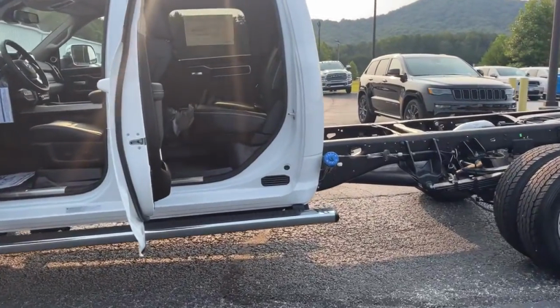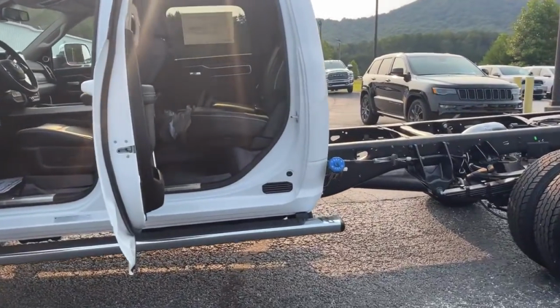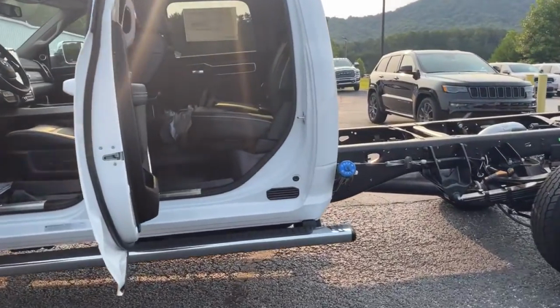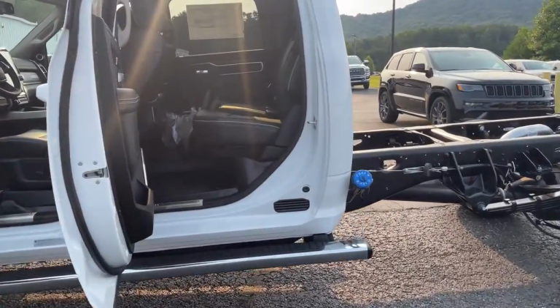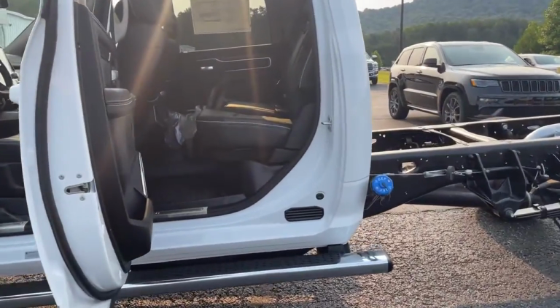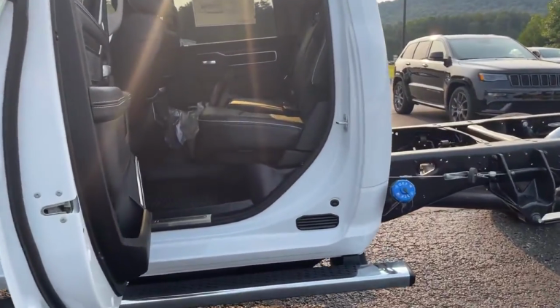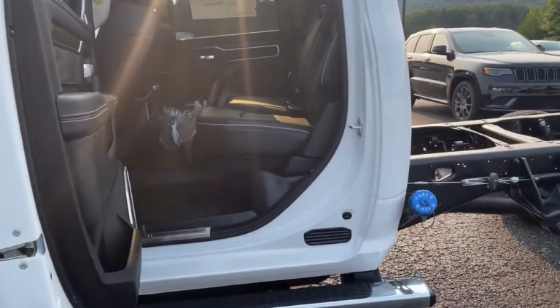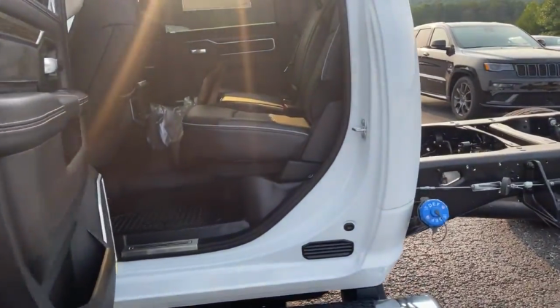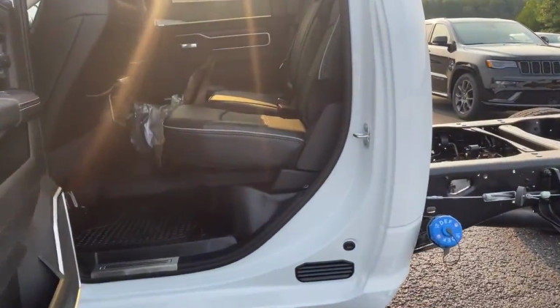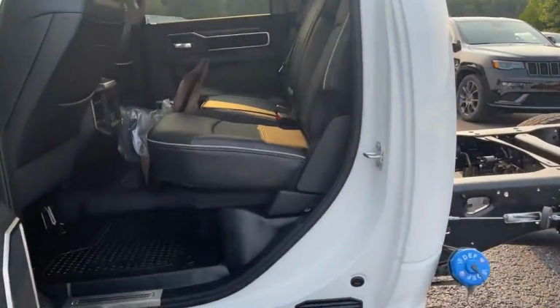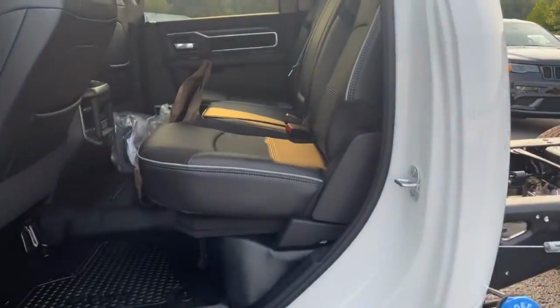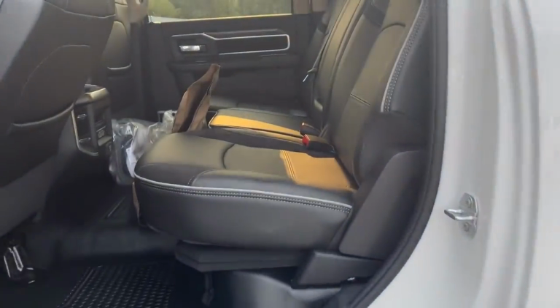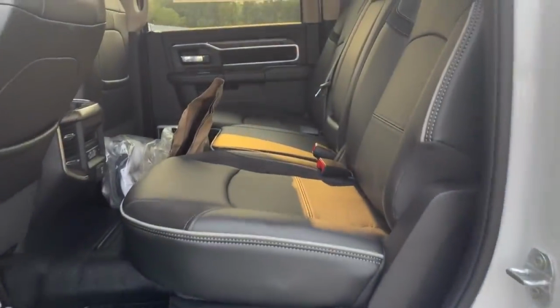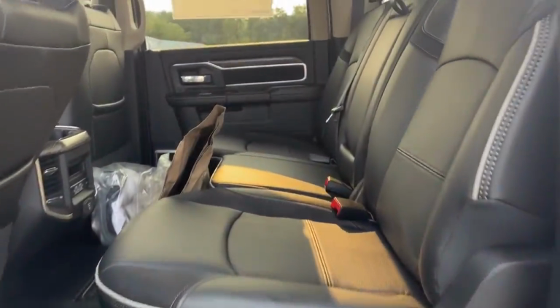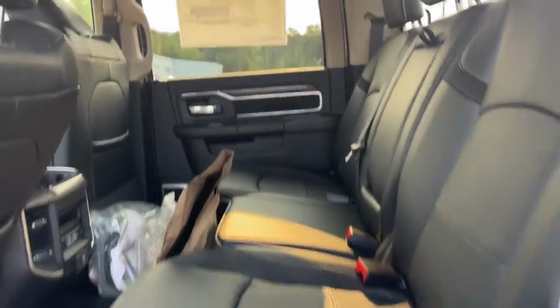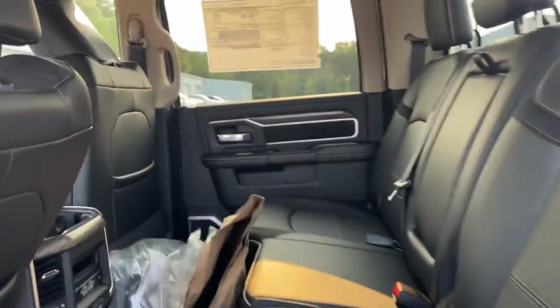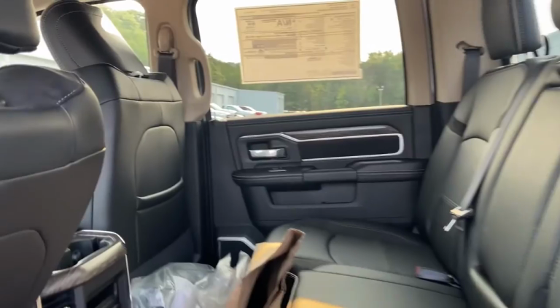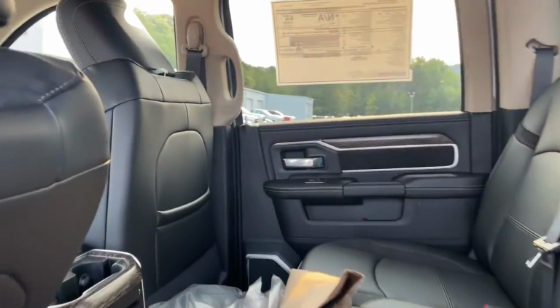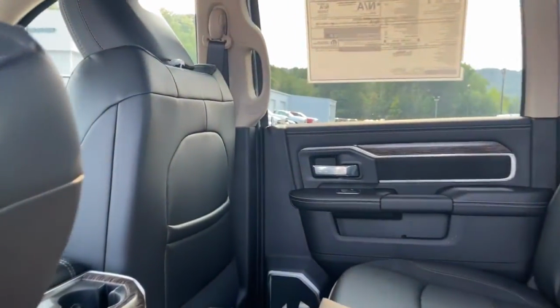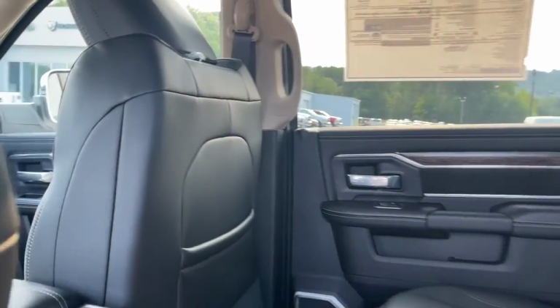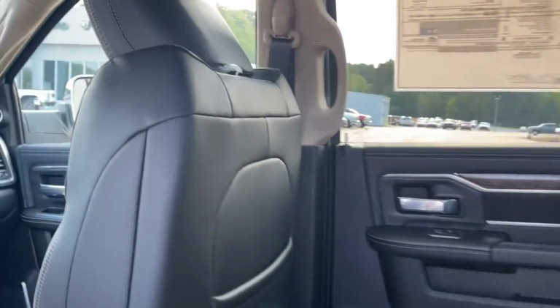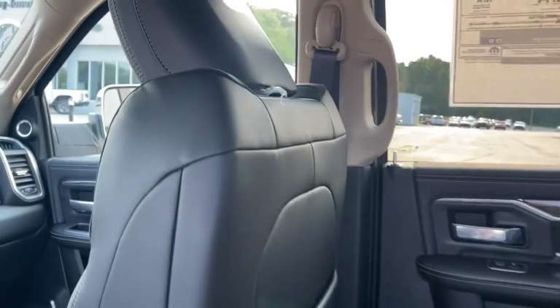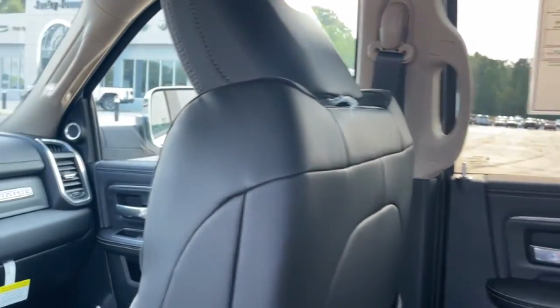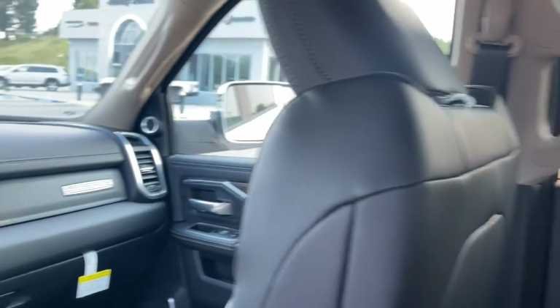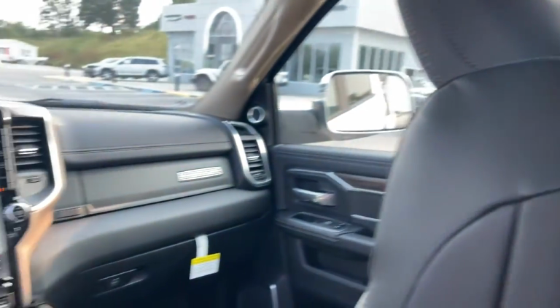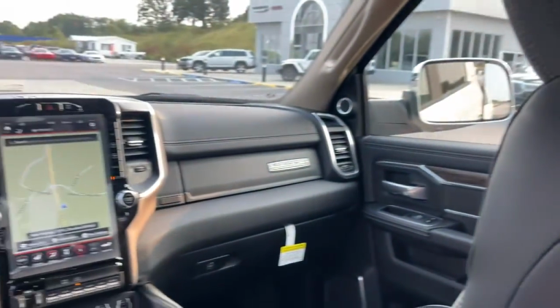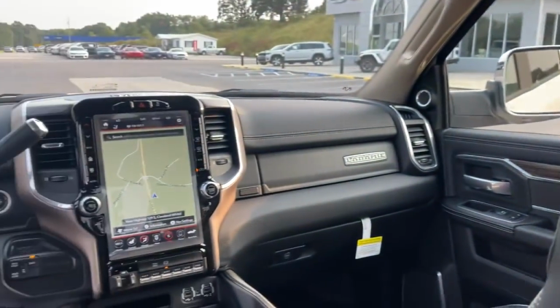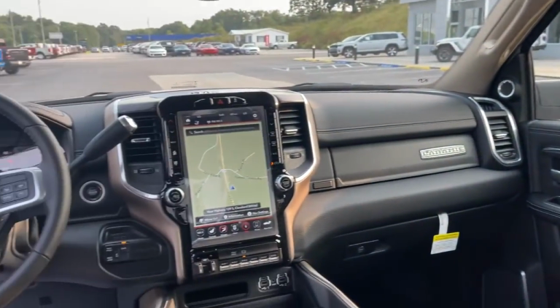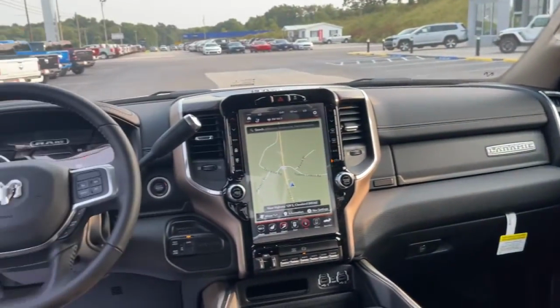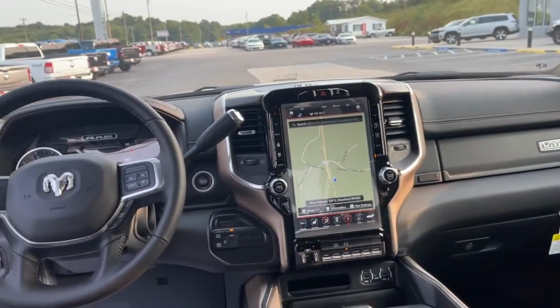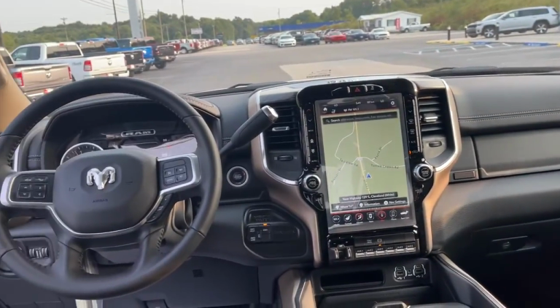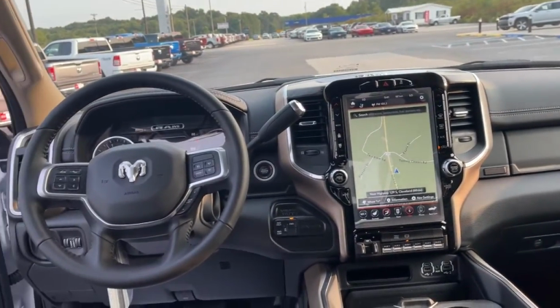Stability control, locking limited slip differential, traction control, tow hooks.